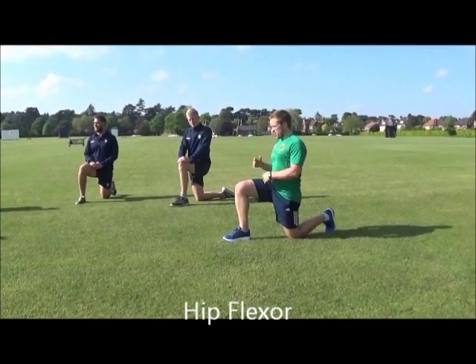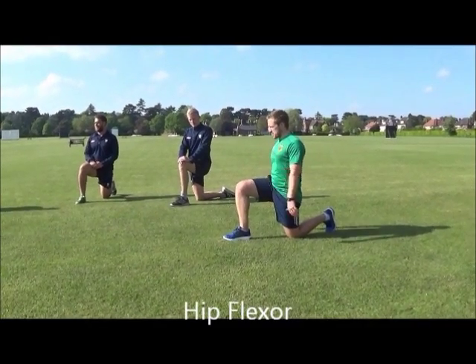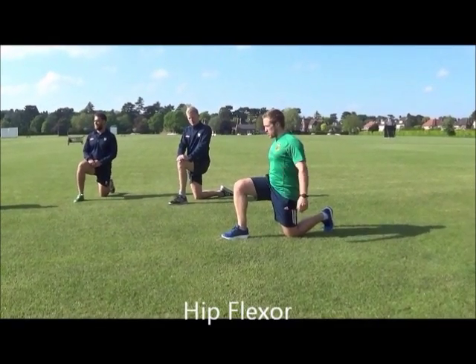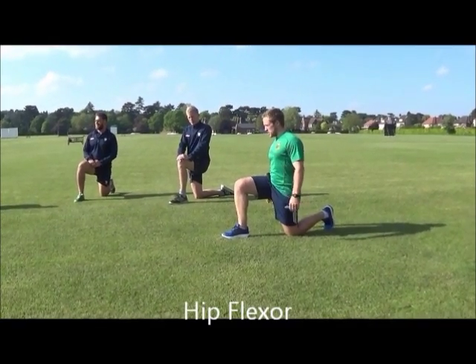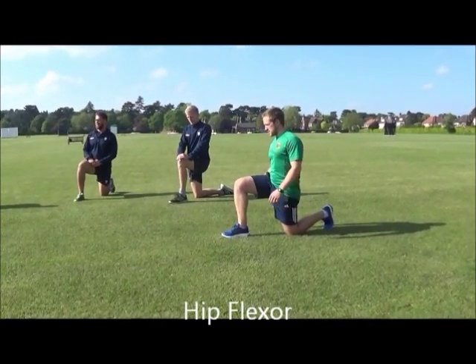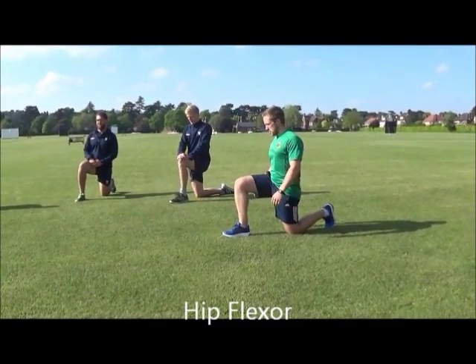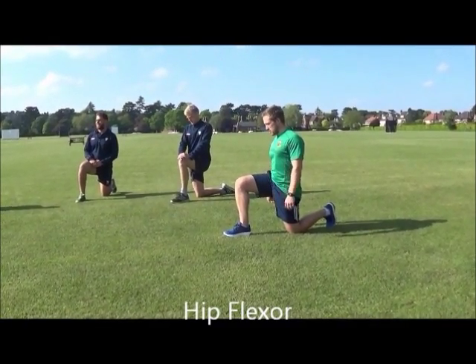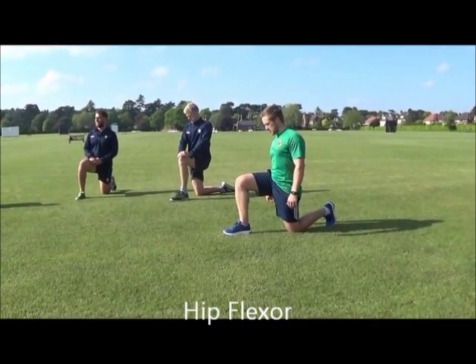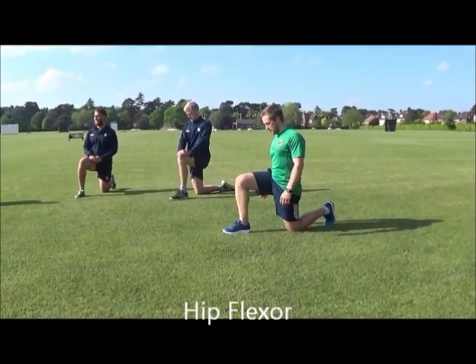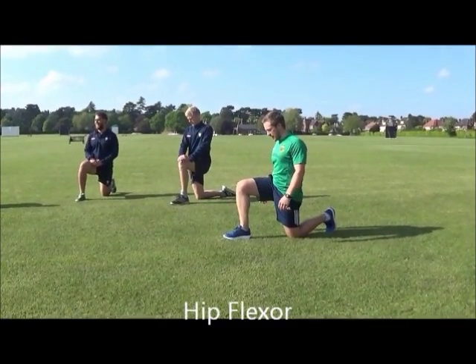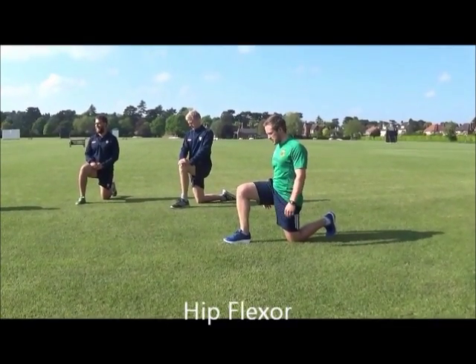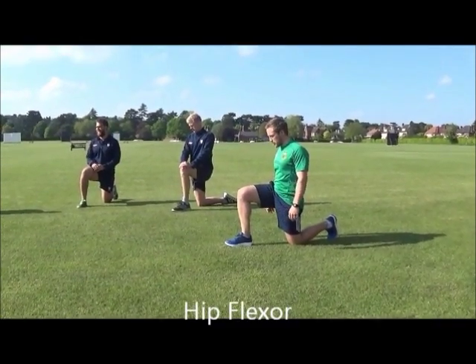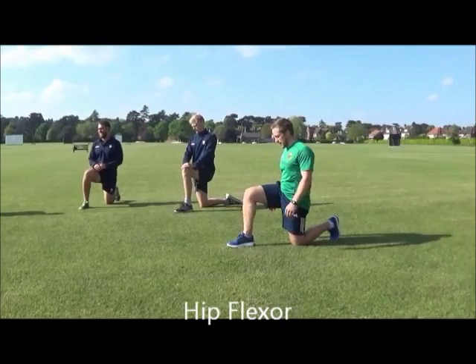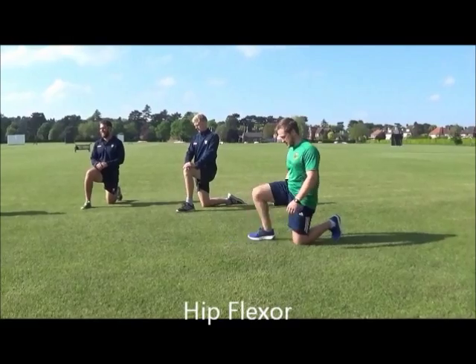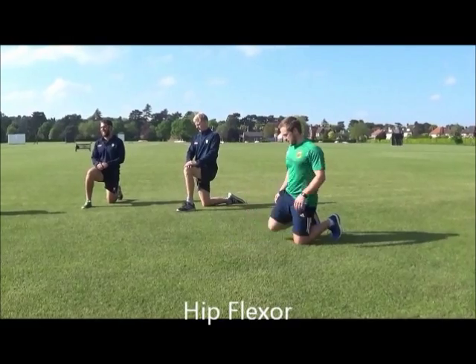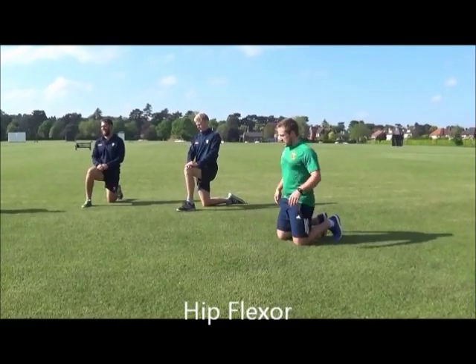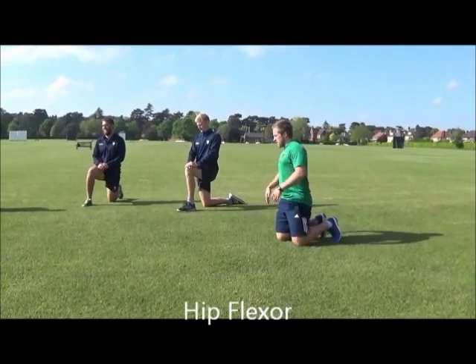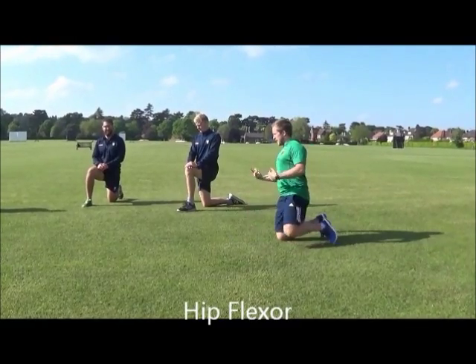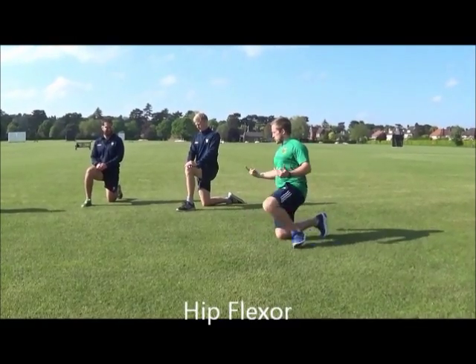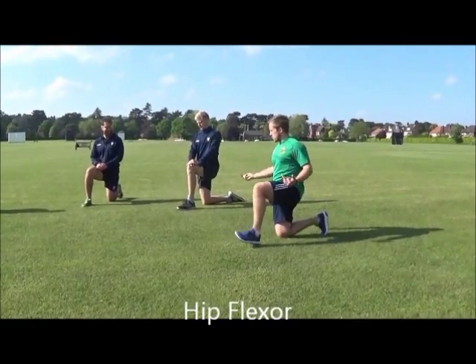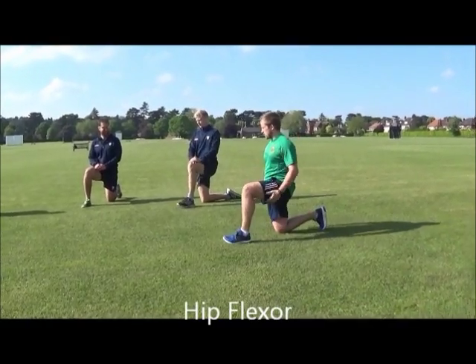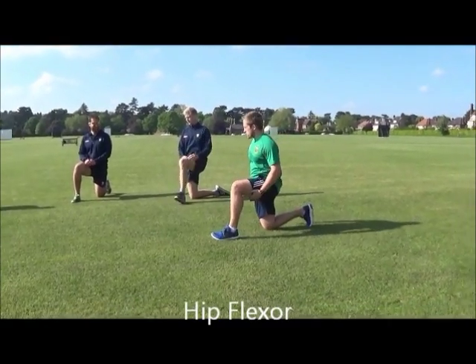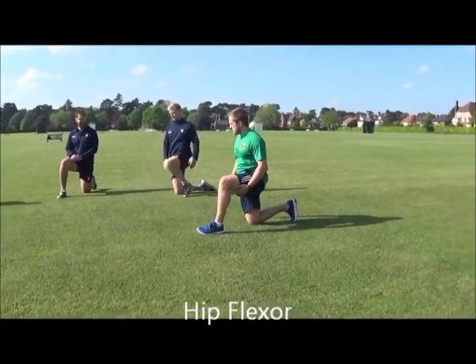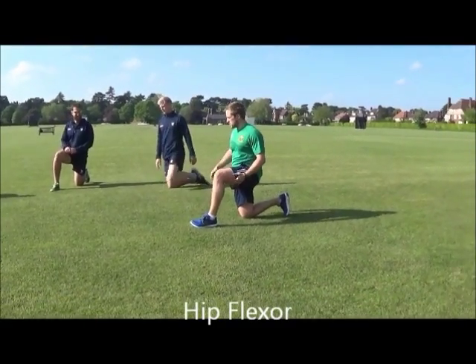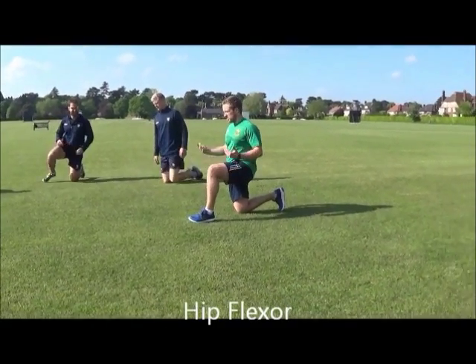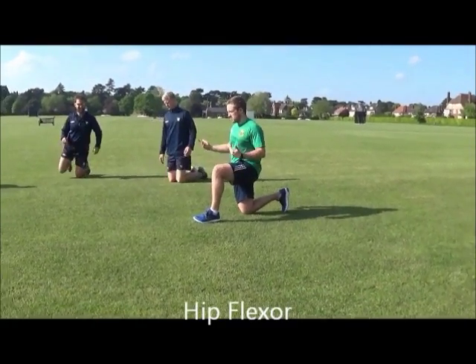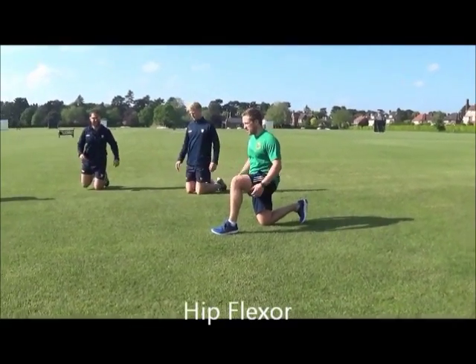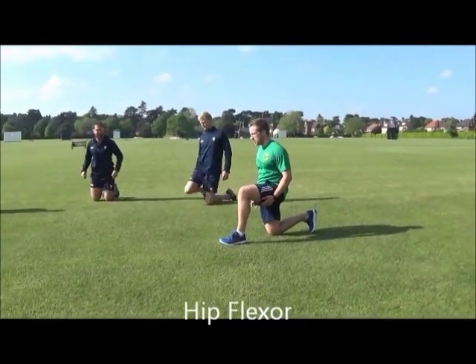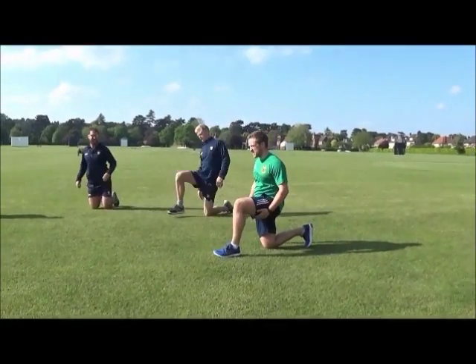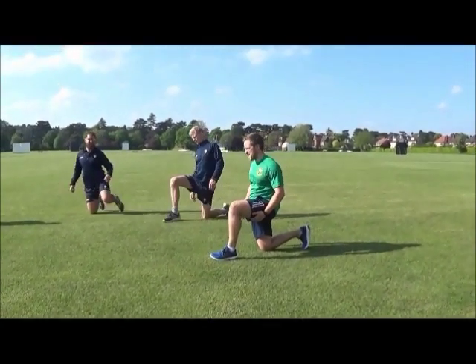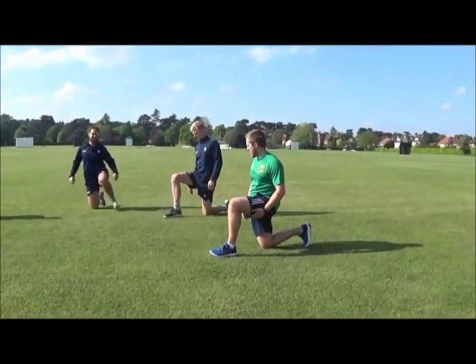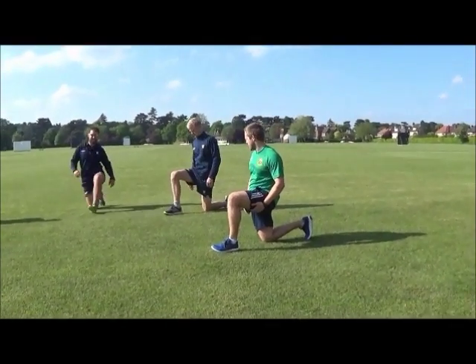Nice upright chest as well, nice flat back — that sort of thing. You're literally just holding the stretches for 5 to 10 seconds.